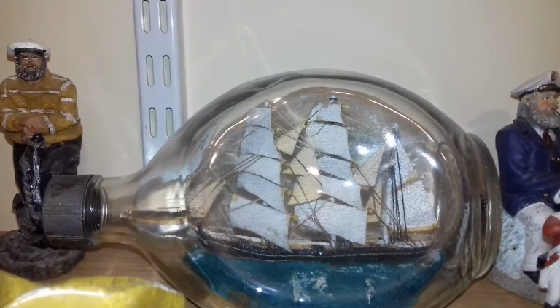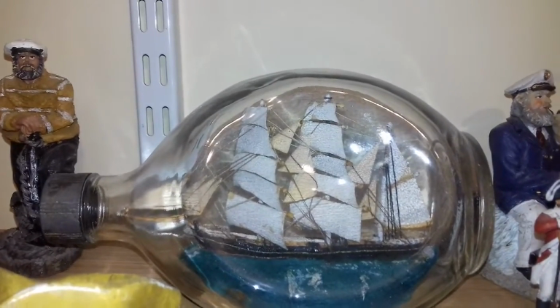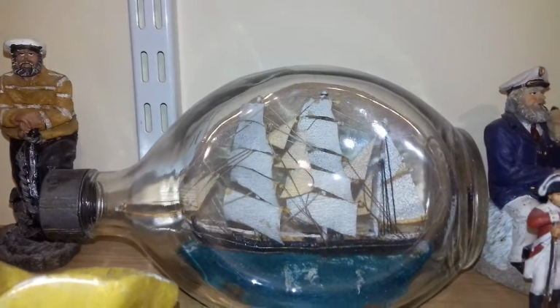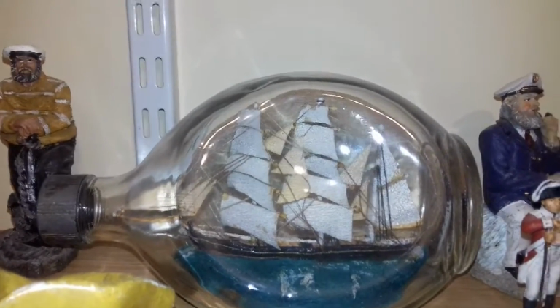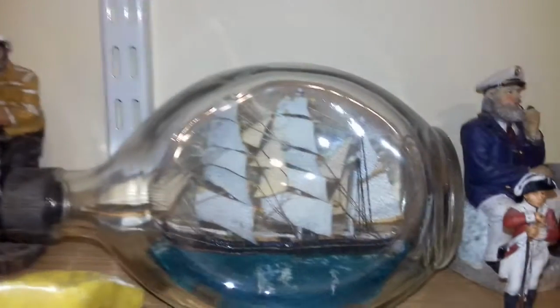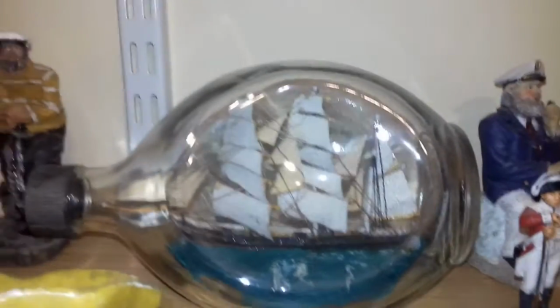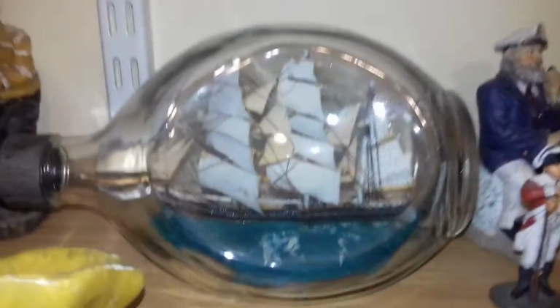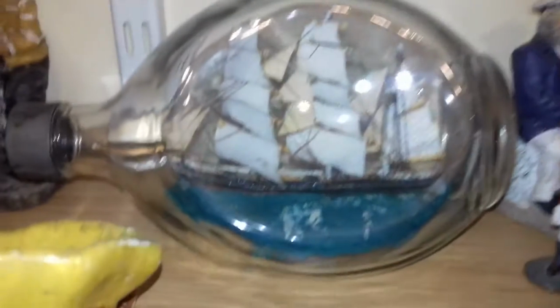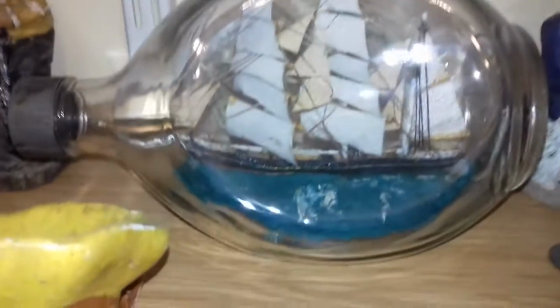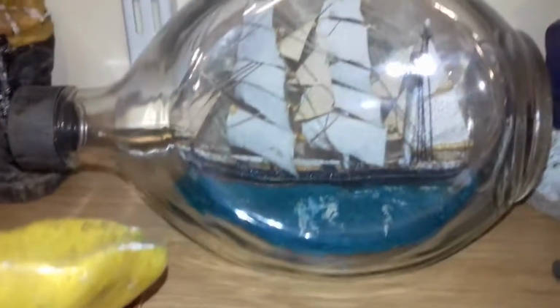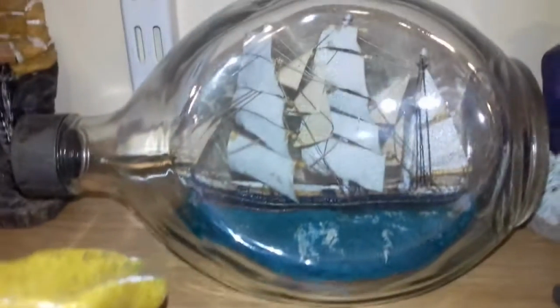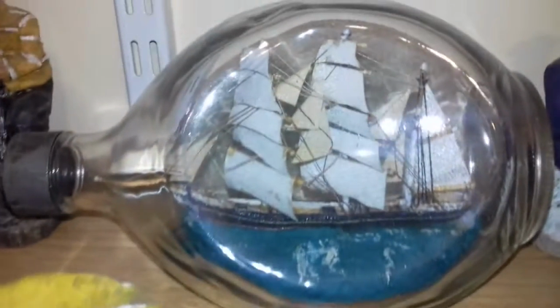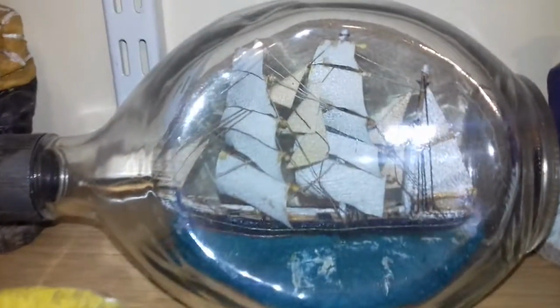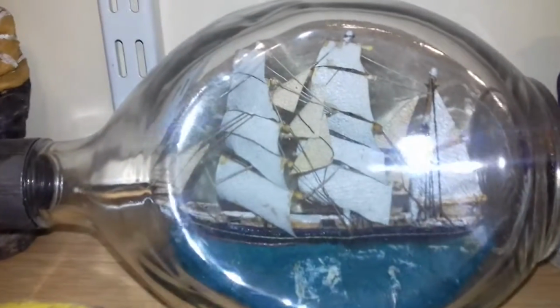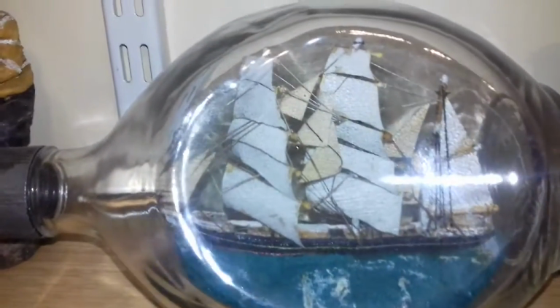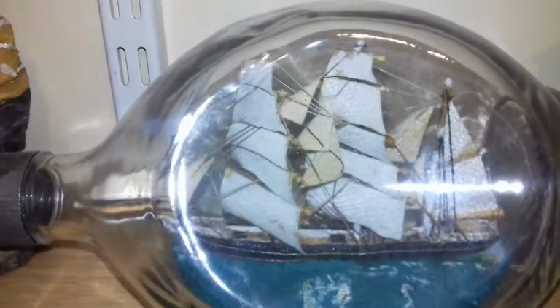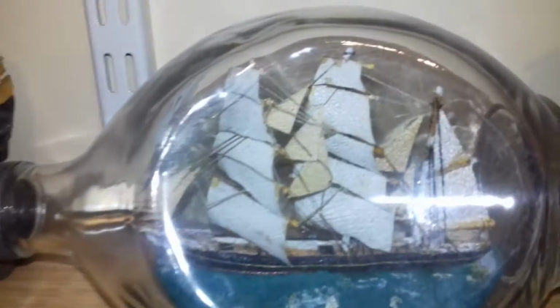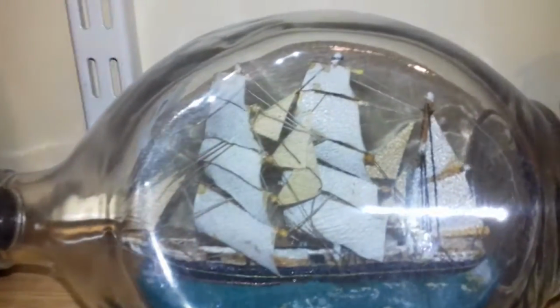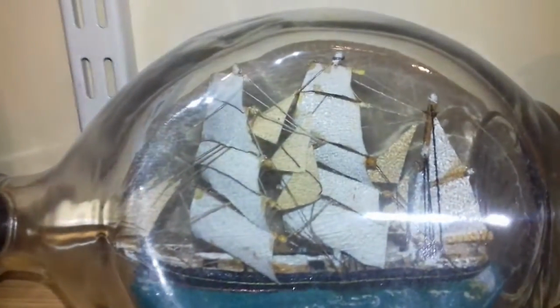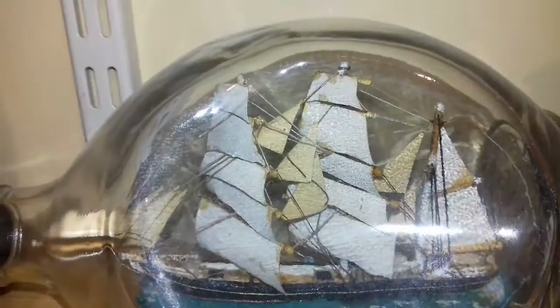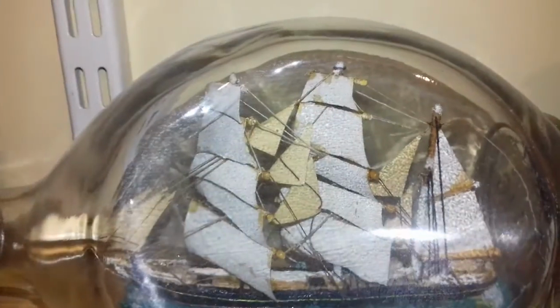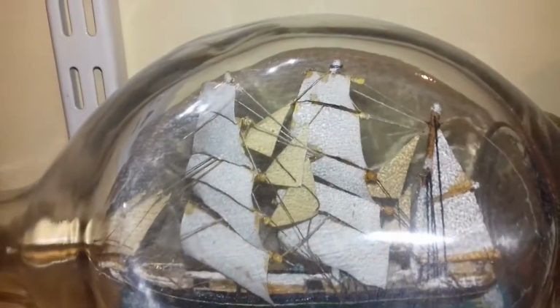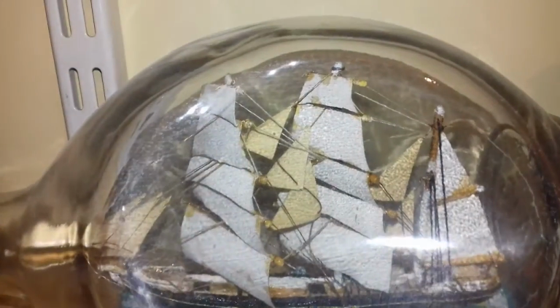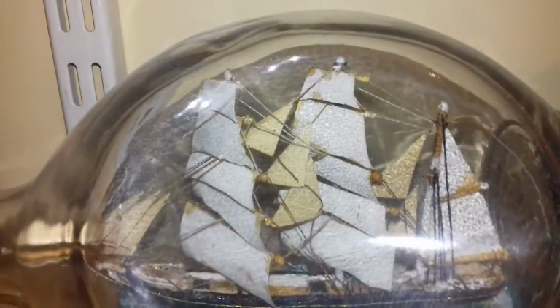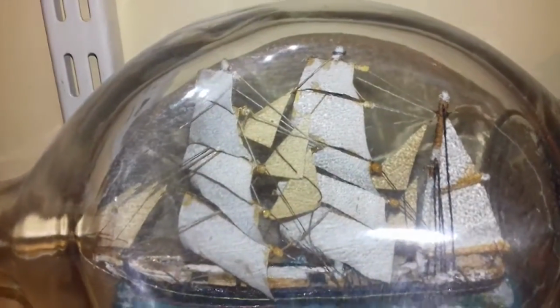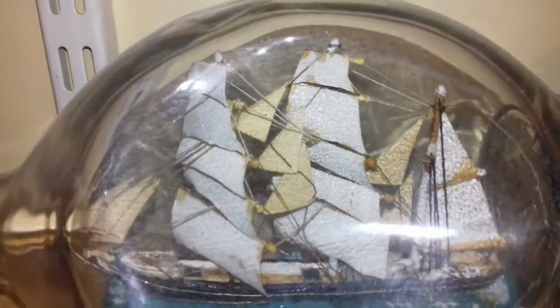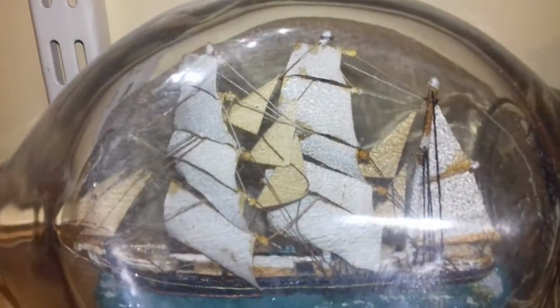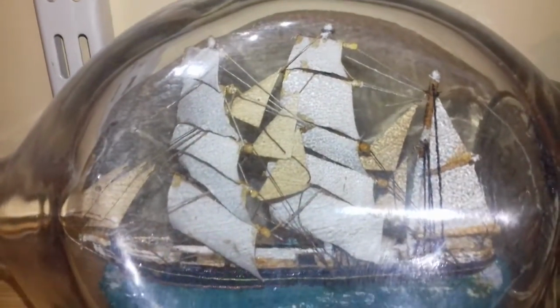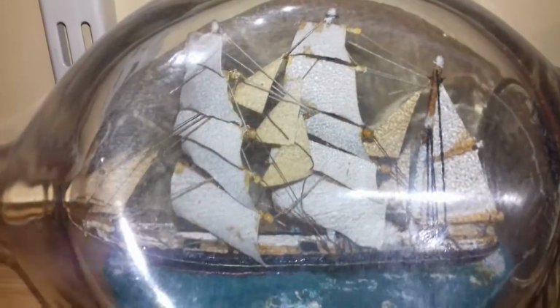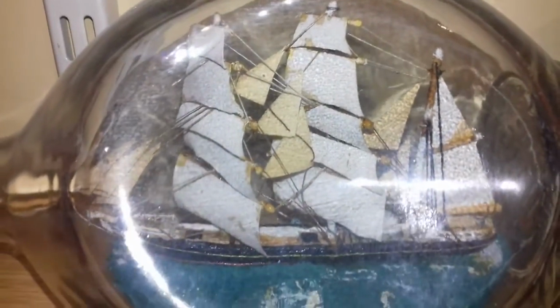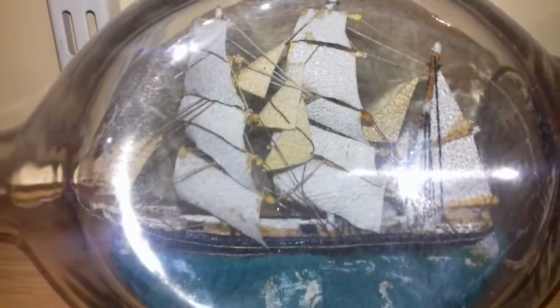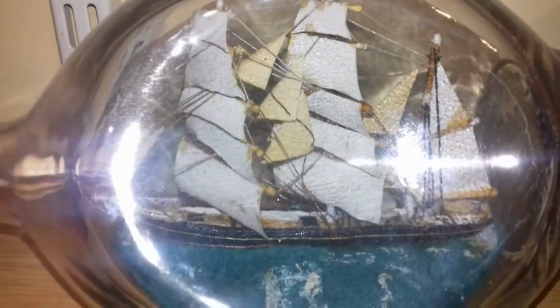This one here is what was called a dimple bottle — brandy or whiskey, I'm not sure, I don't drink. And again there's great detail in that.